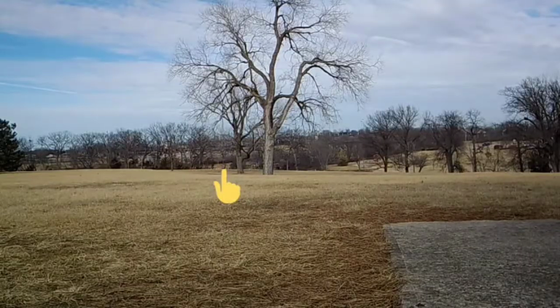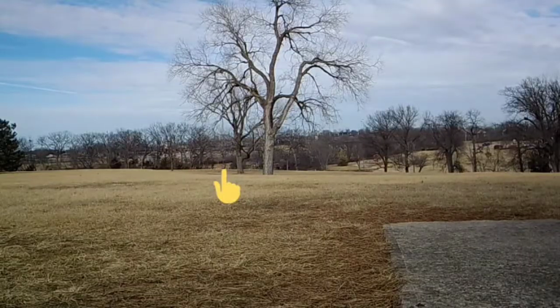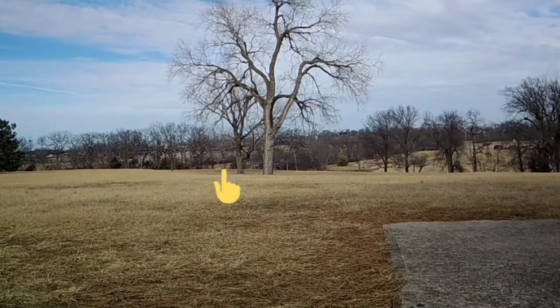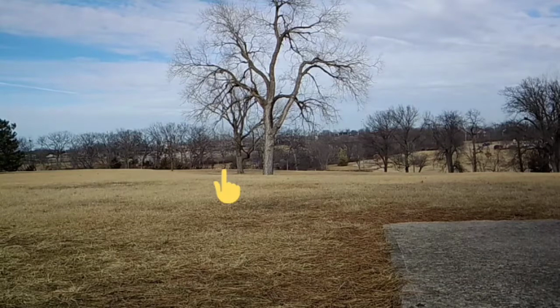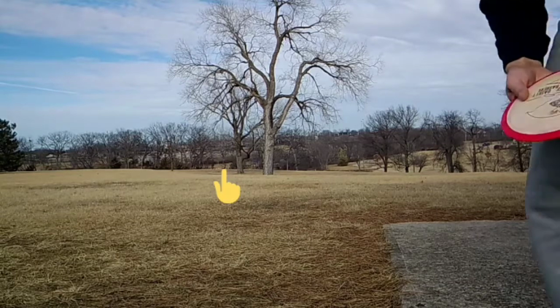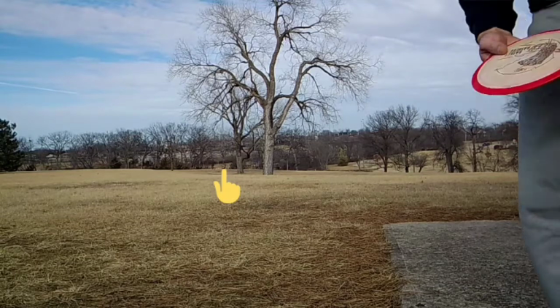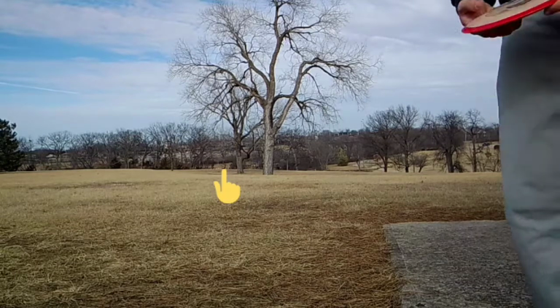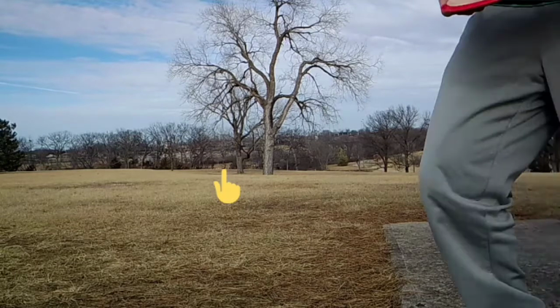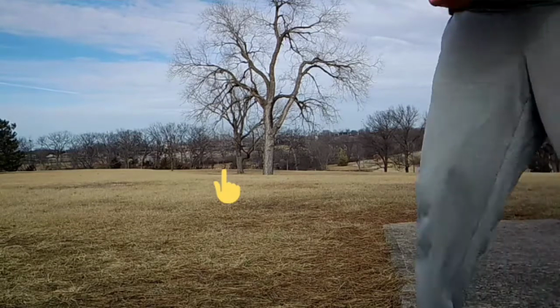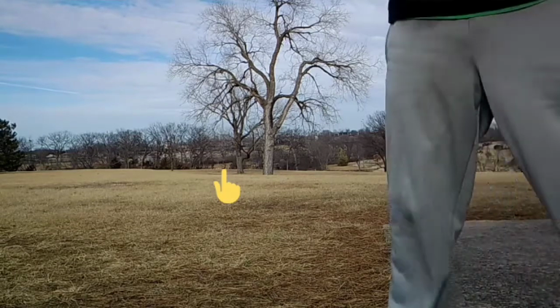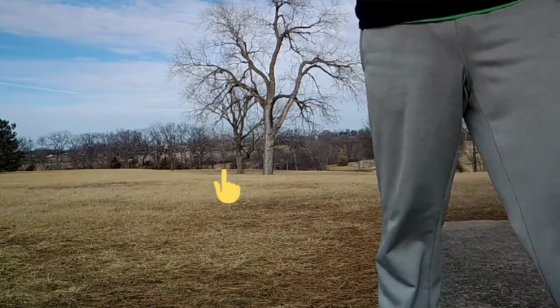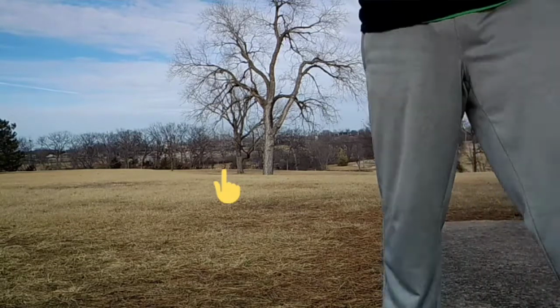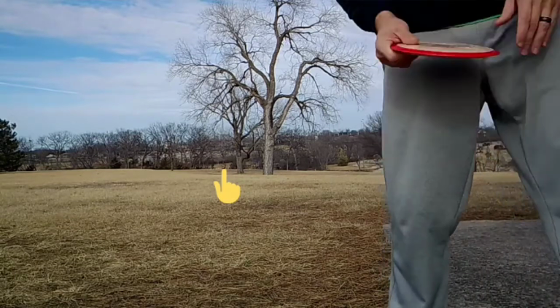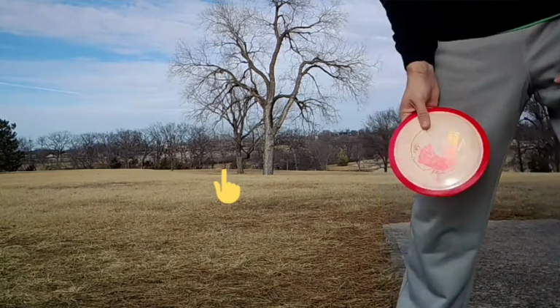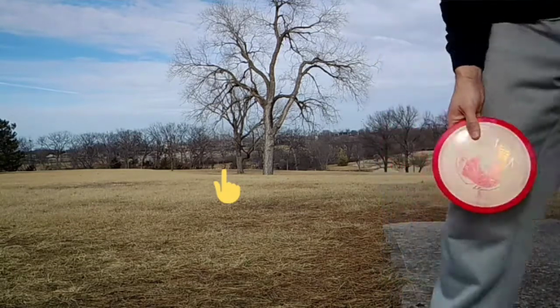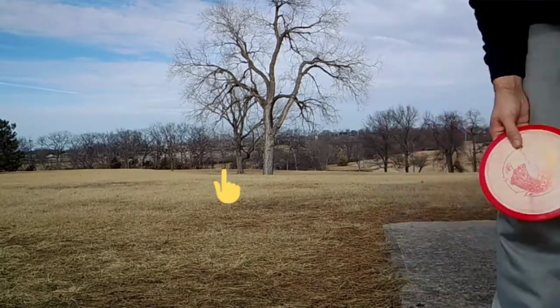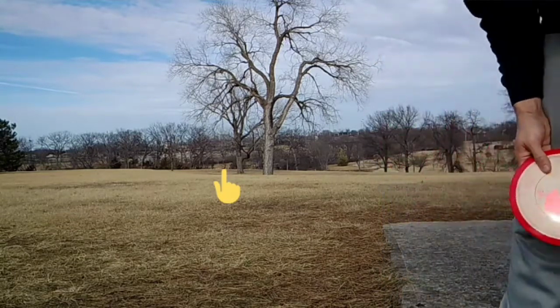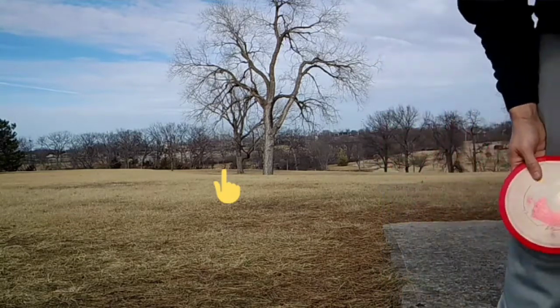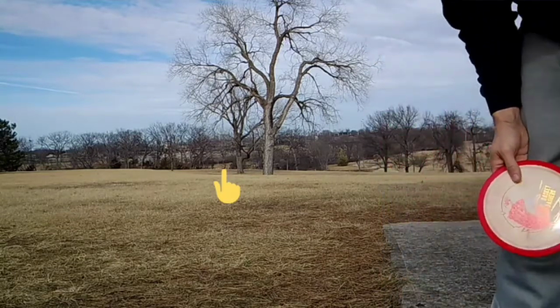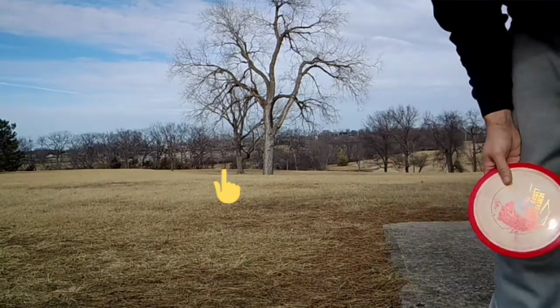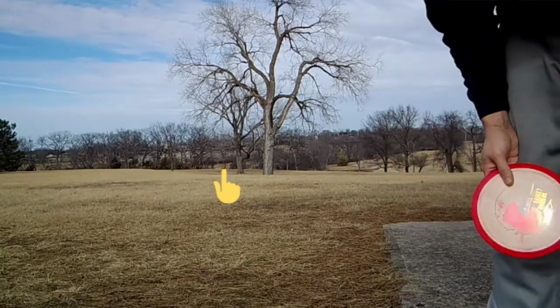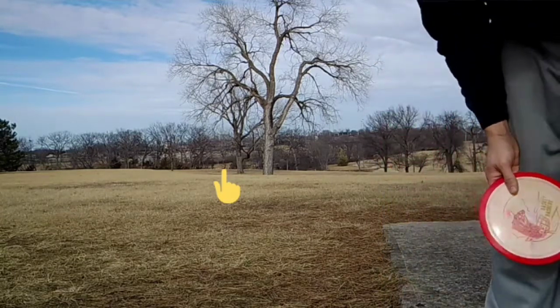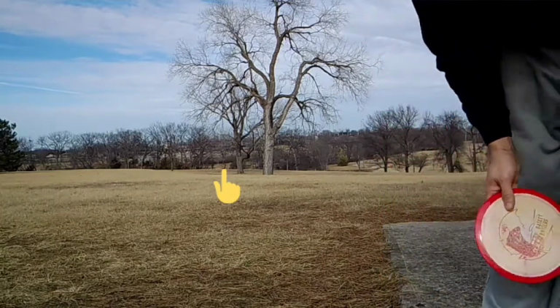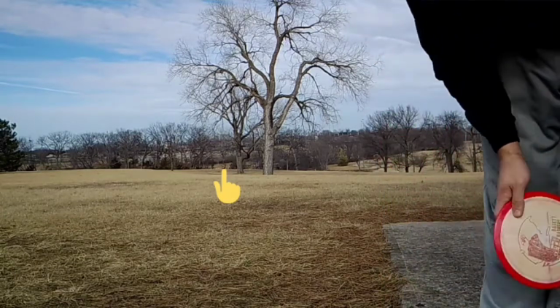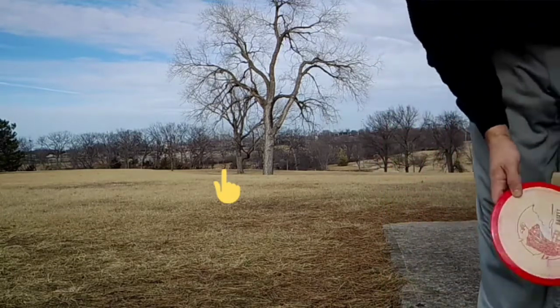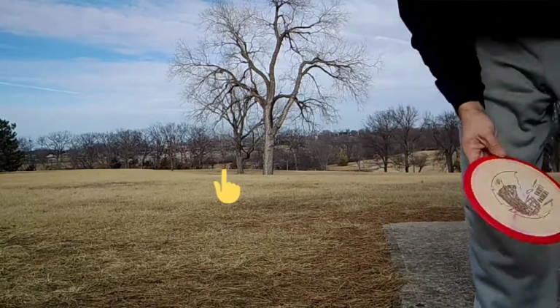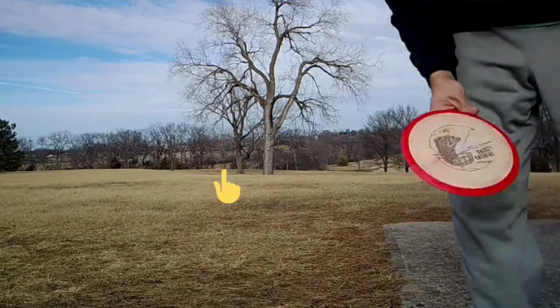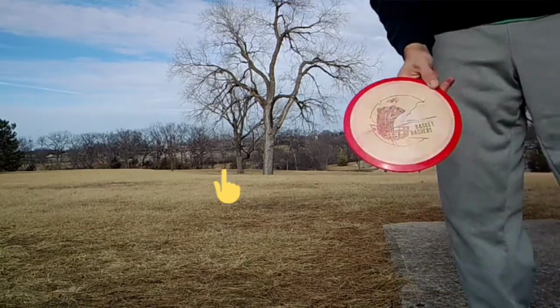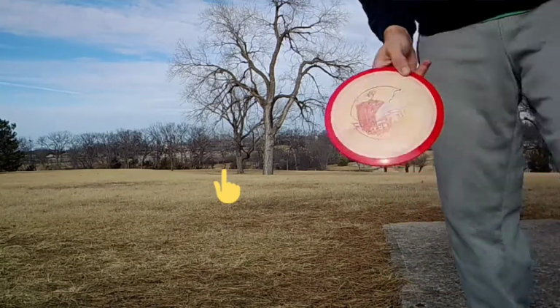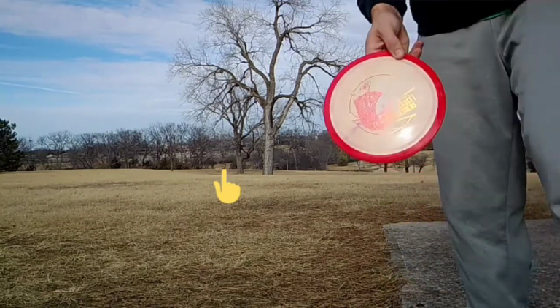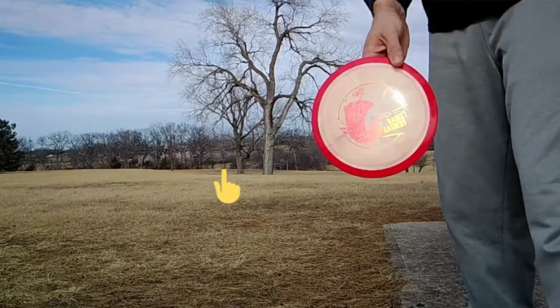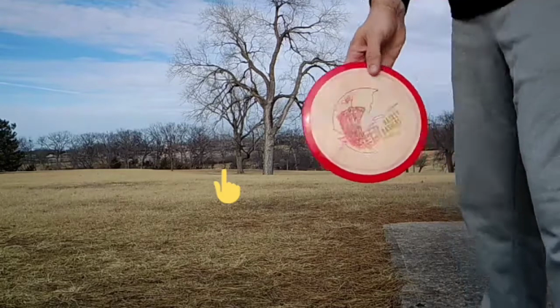Hole 4, about 350 feet right behind that second tree. Going to throw a Panic.